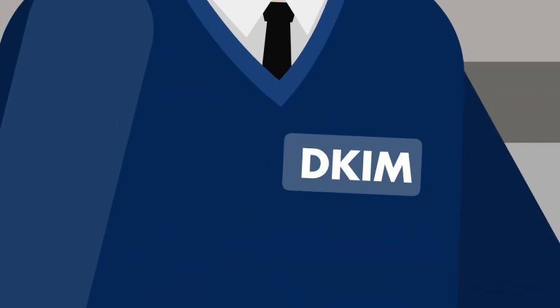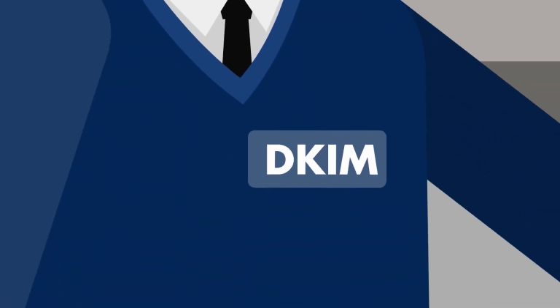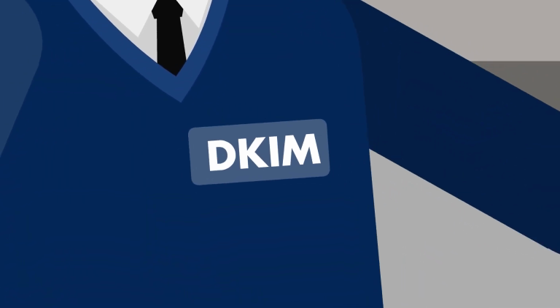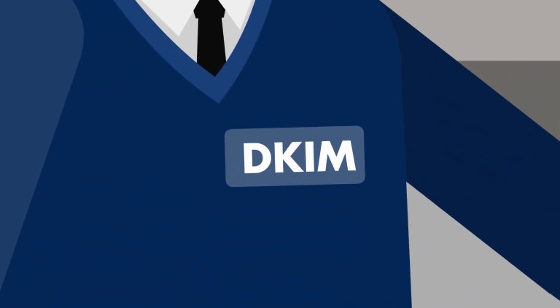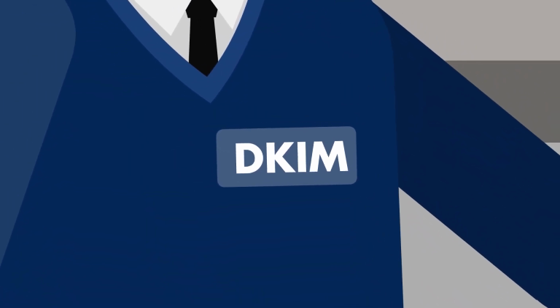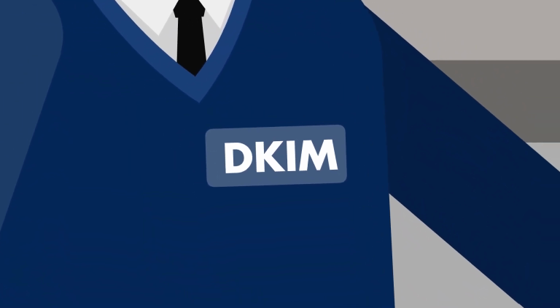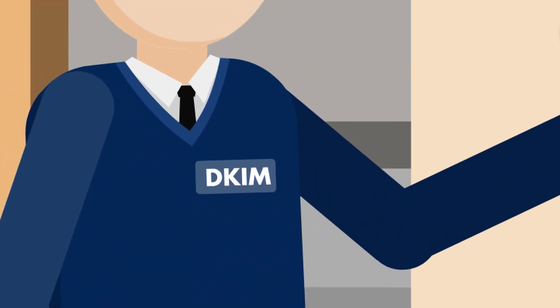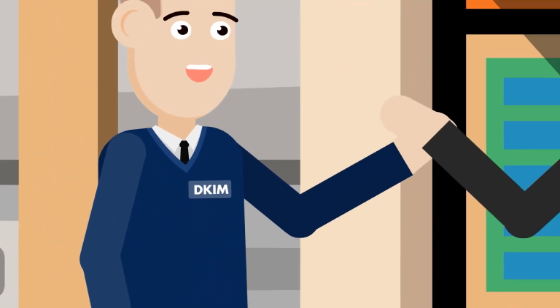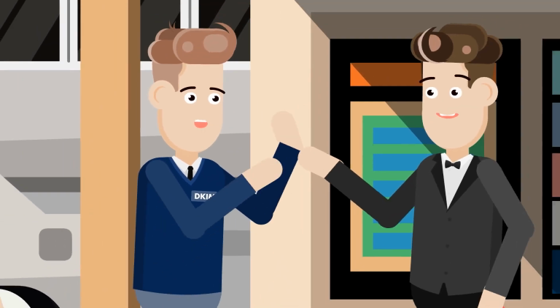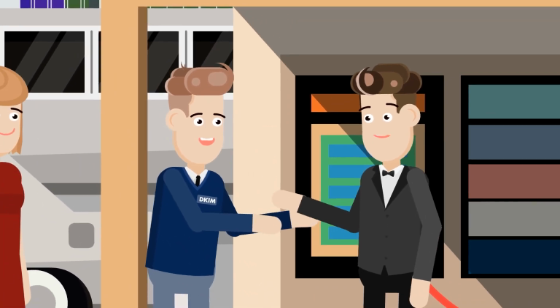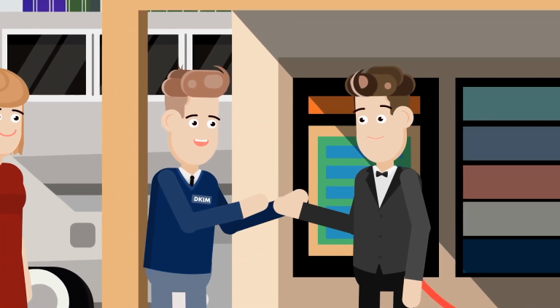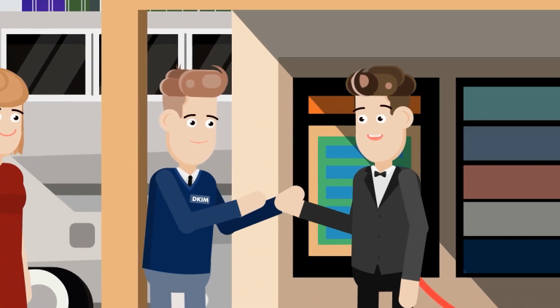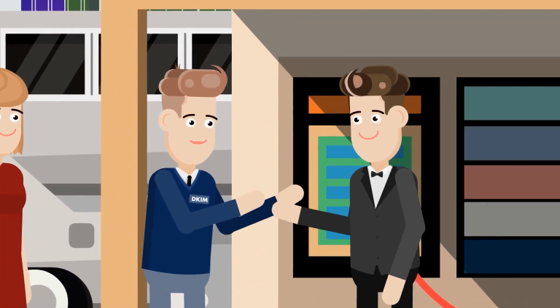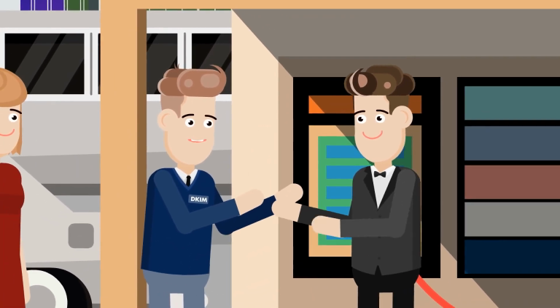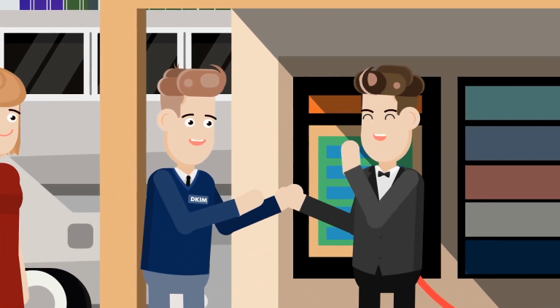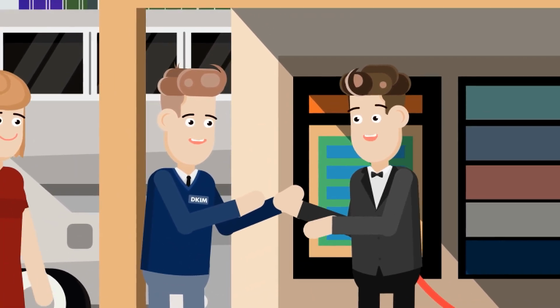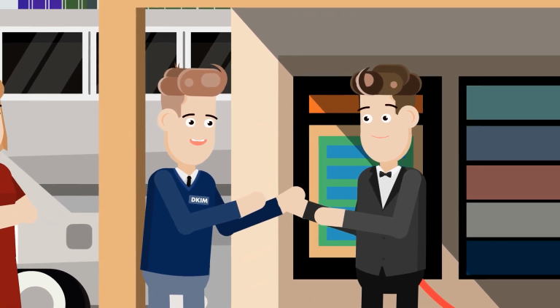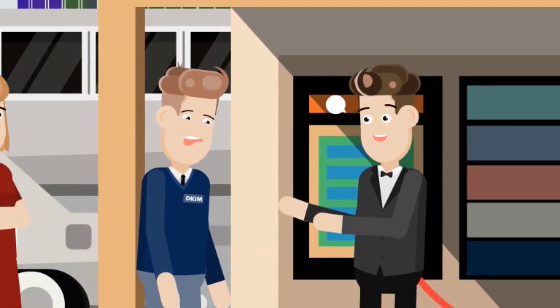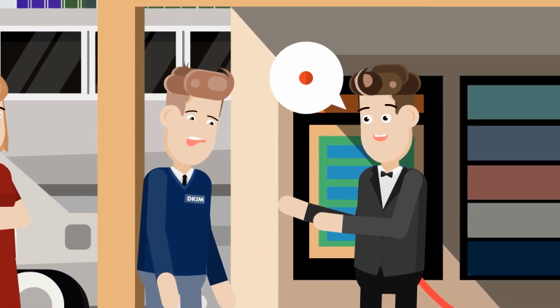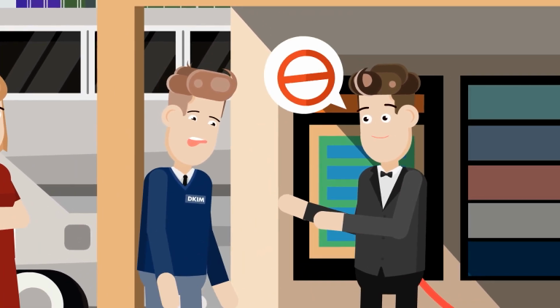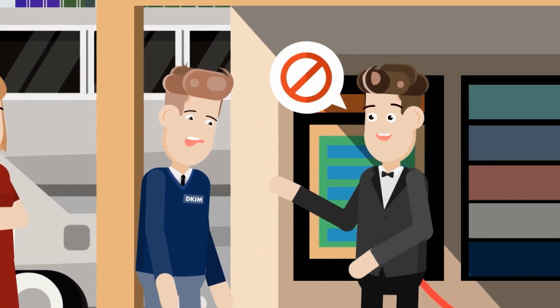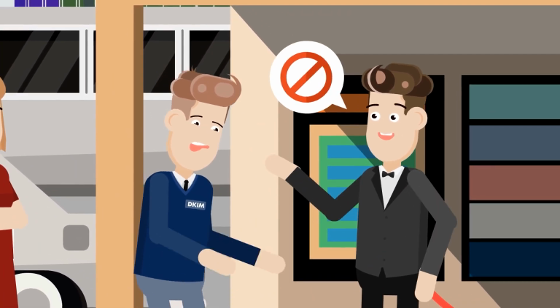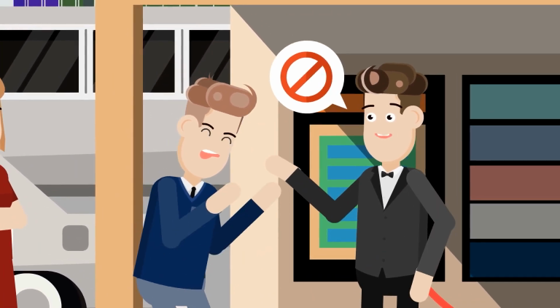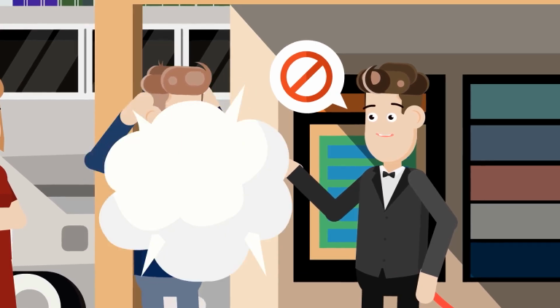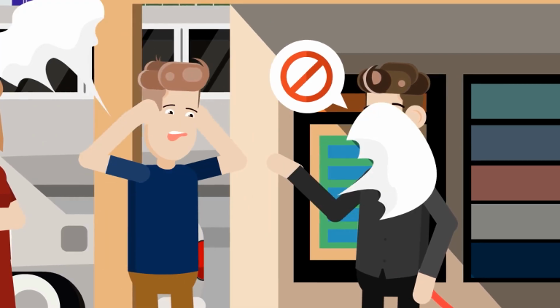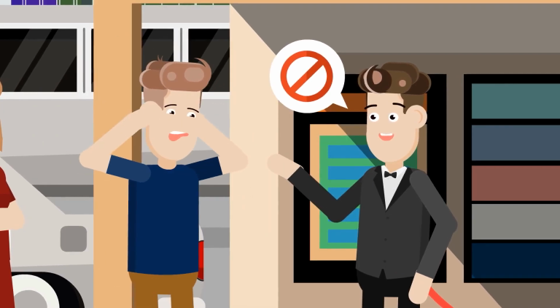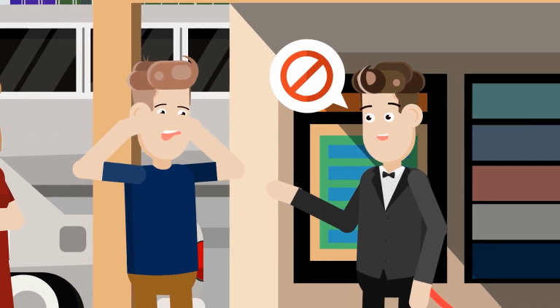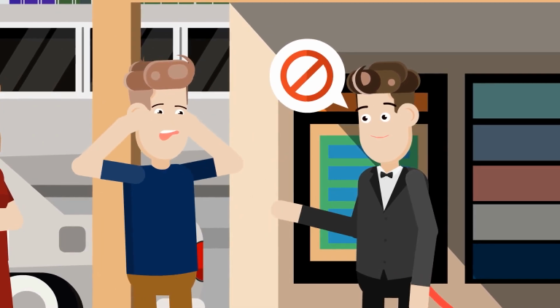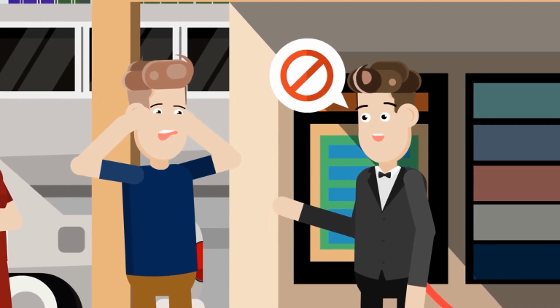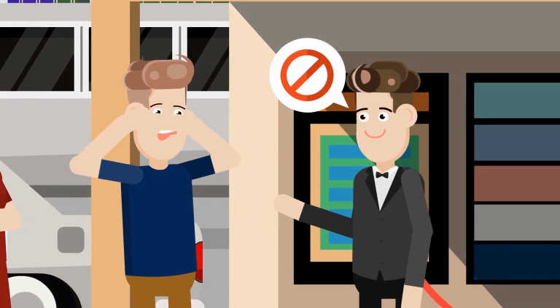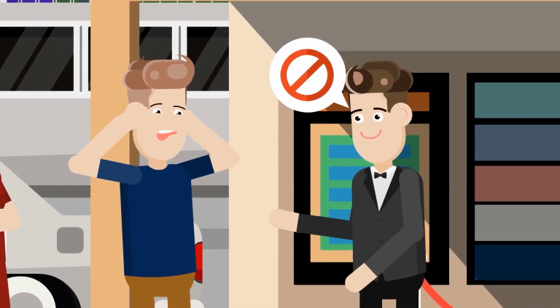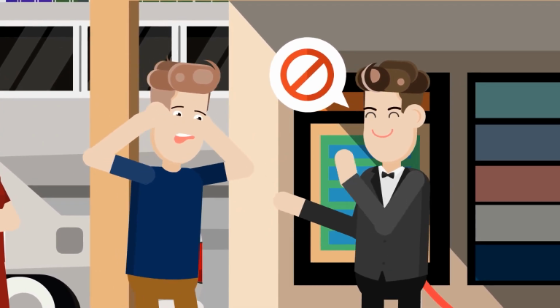Next is DKIM. Think of DKIM as the email's dress code. Dress not up to code? That'll reduce your chances to enter as well.